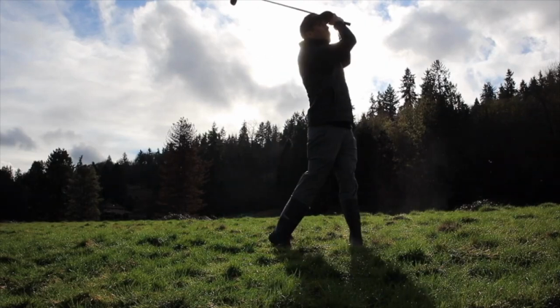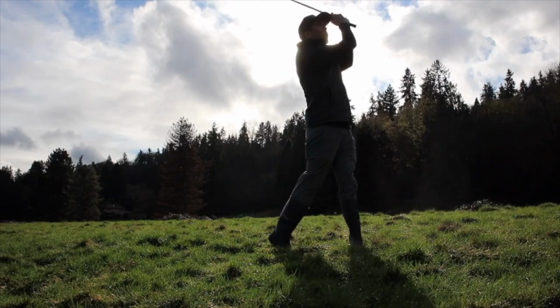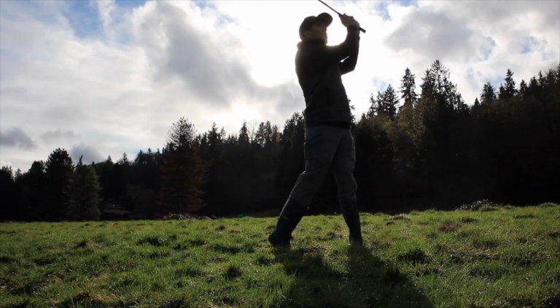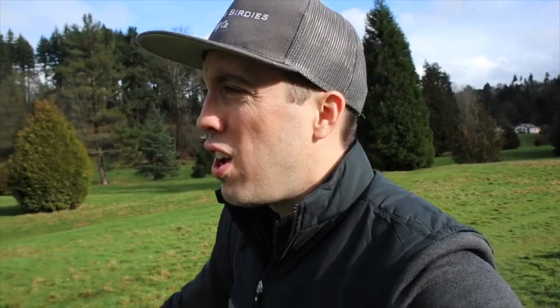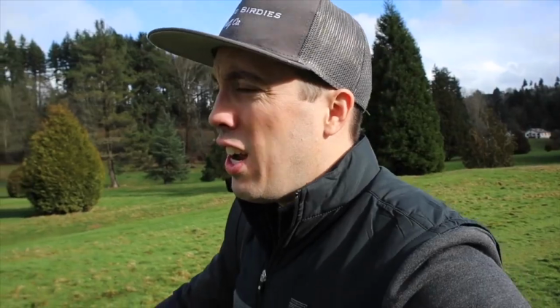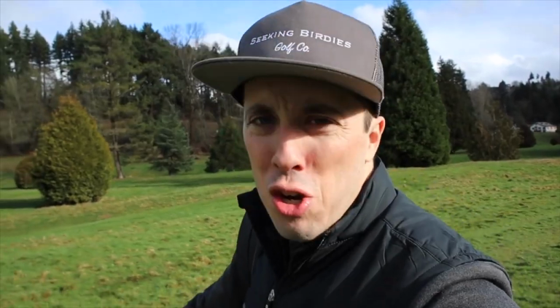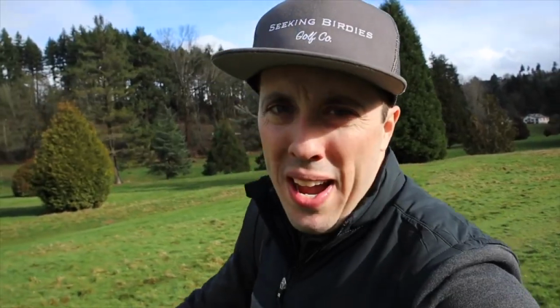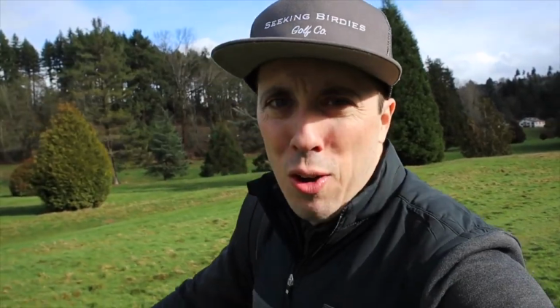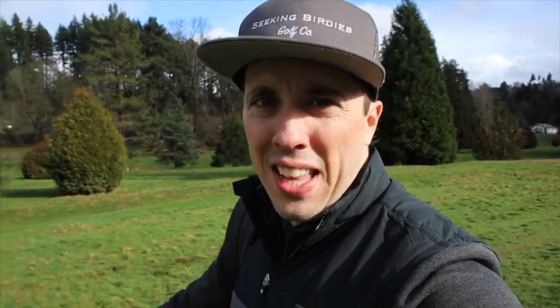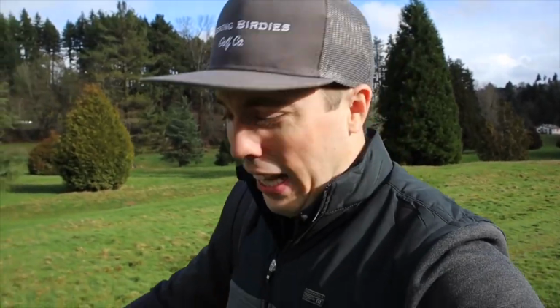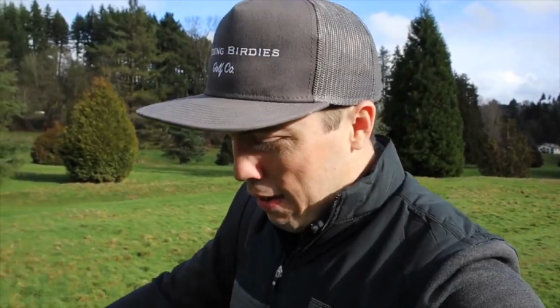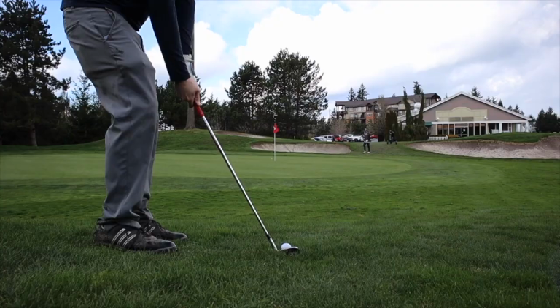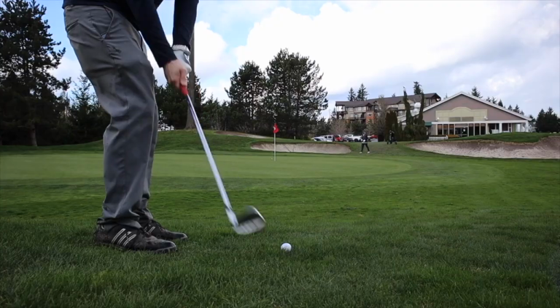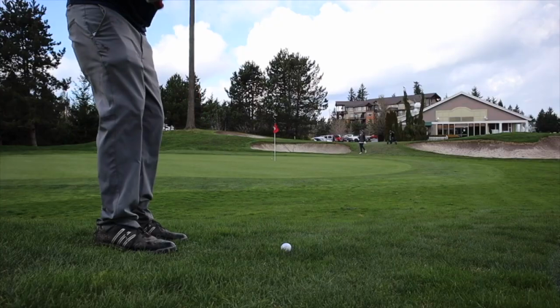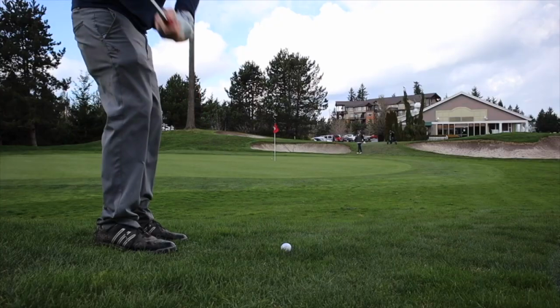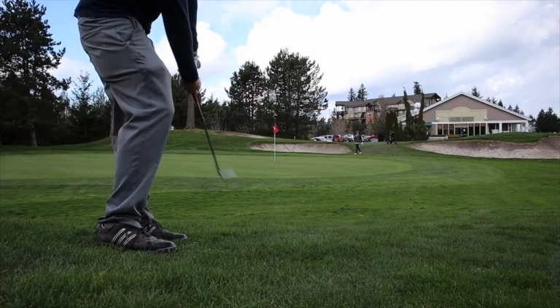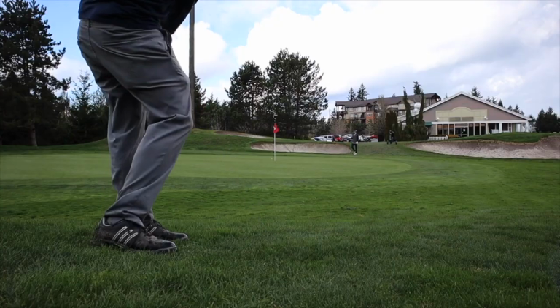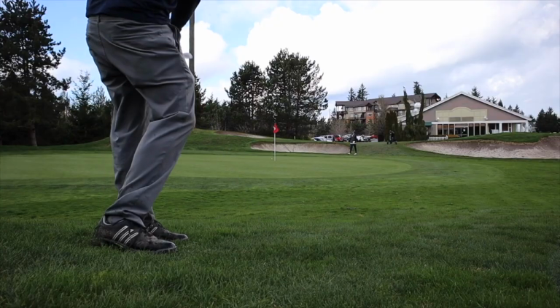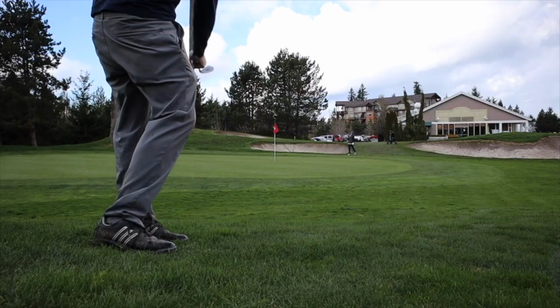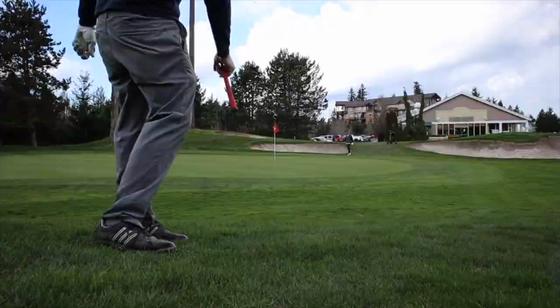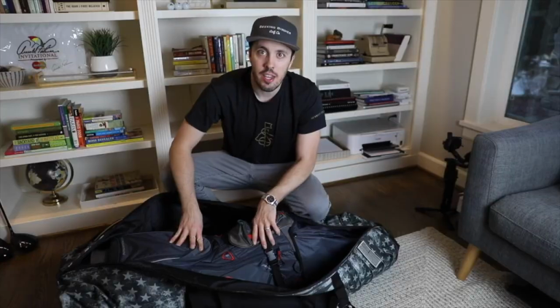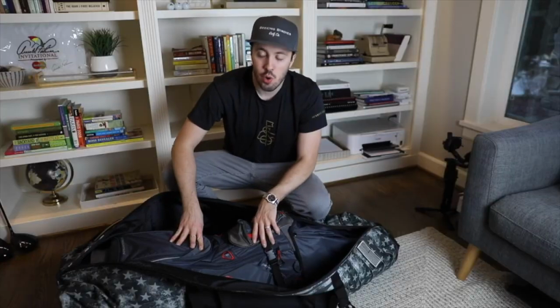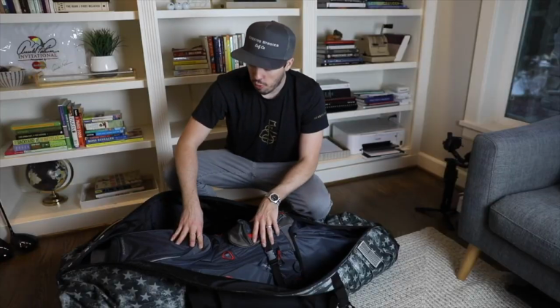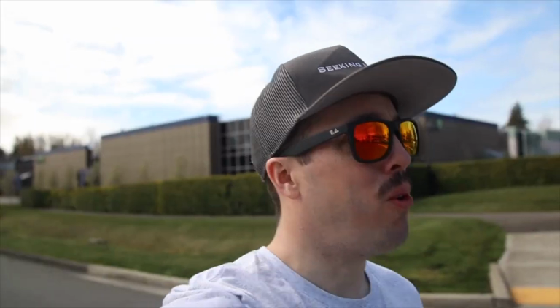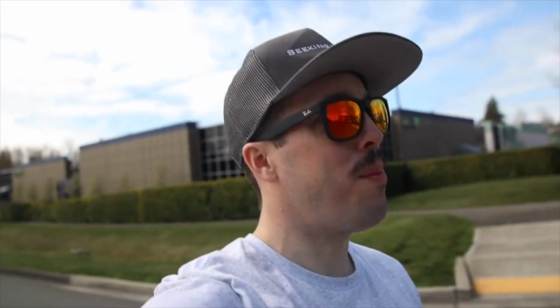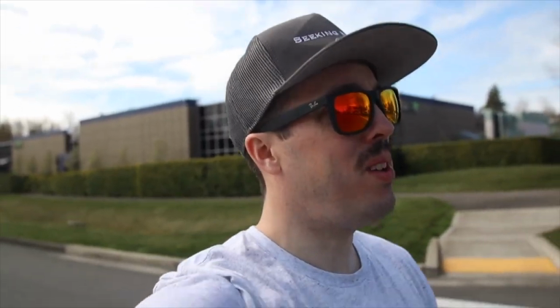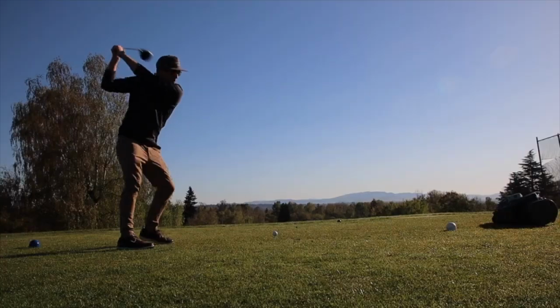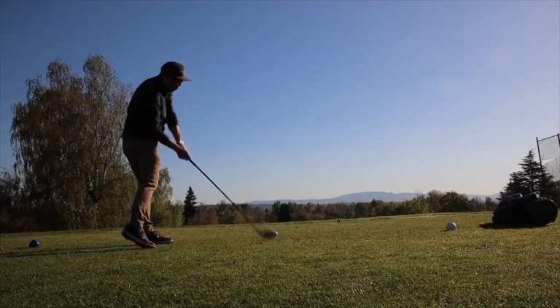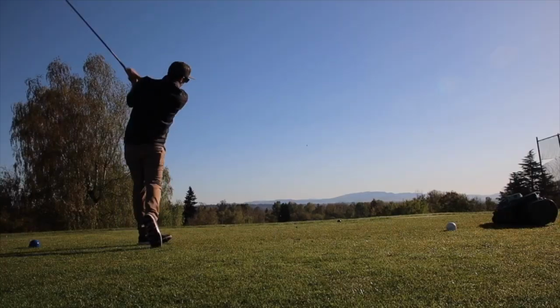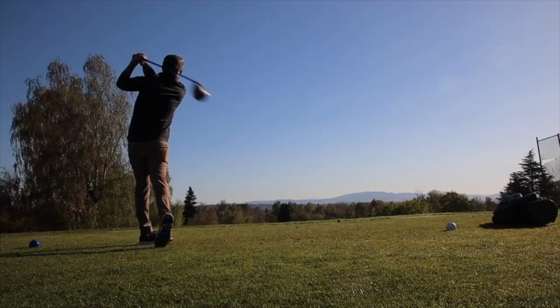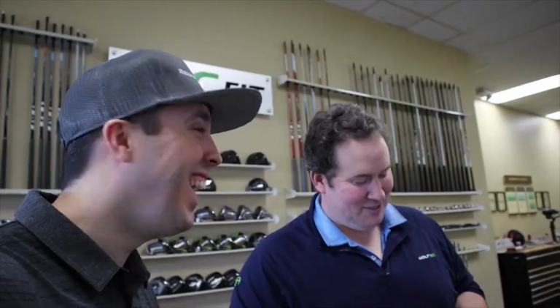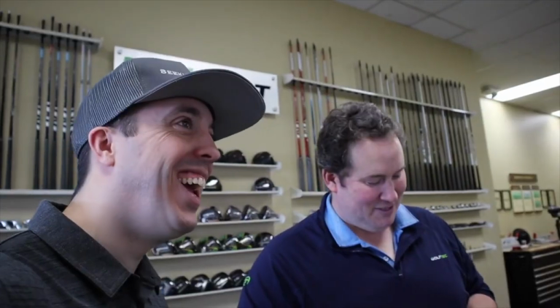My name is Tyson. I'm an average golfer that loves the game. Come along as I share my experiences both on and off the course — Seeking Birdies.